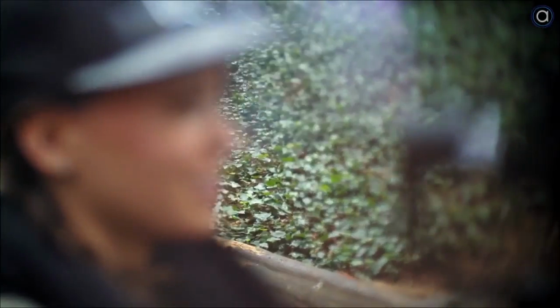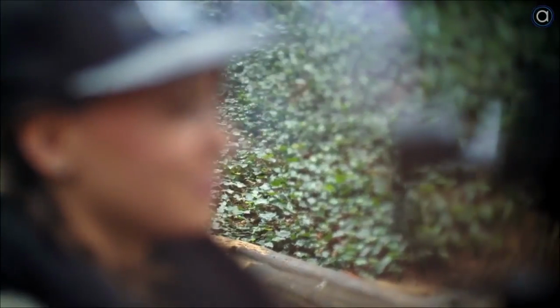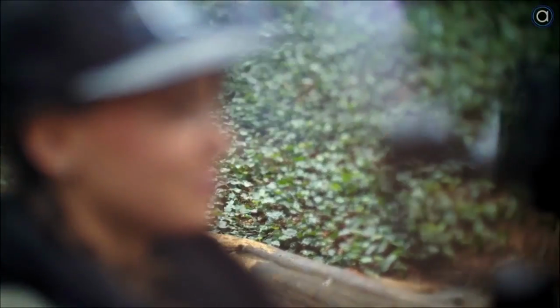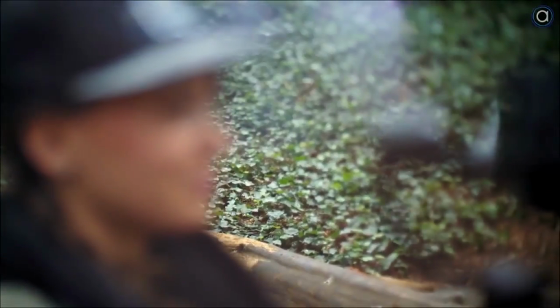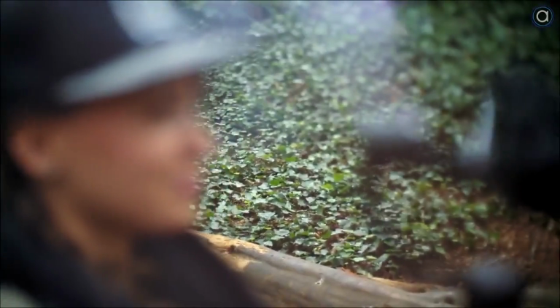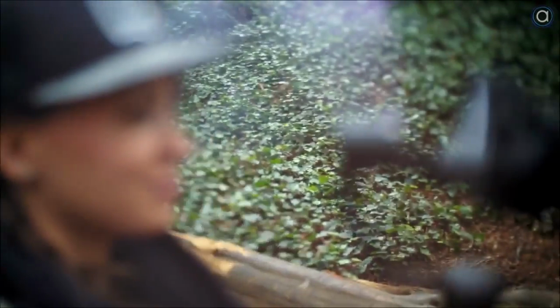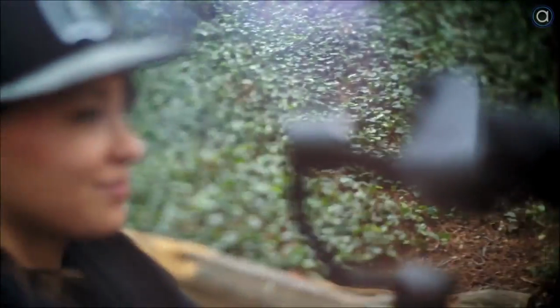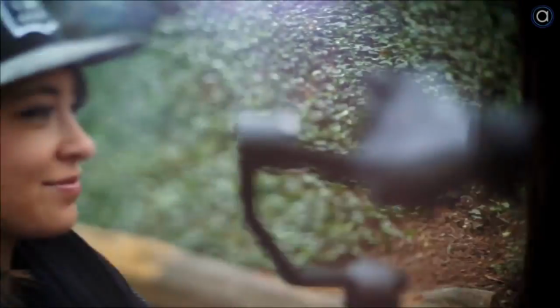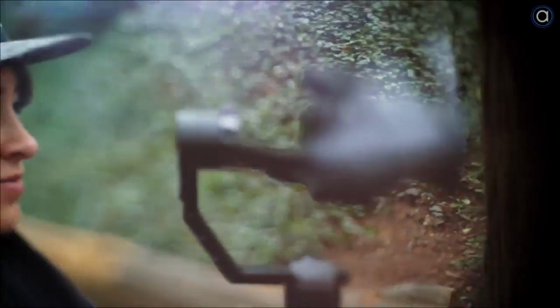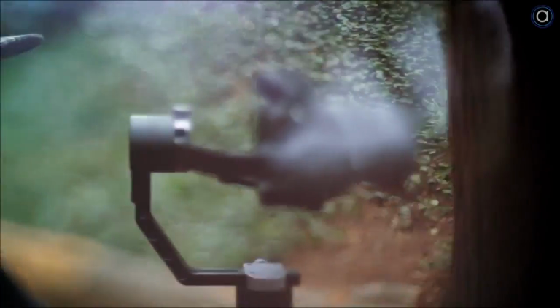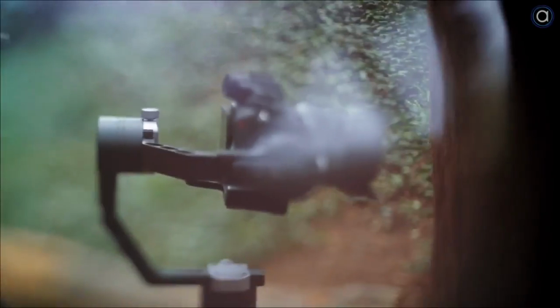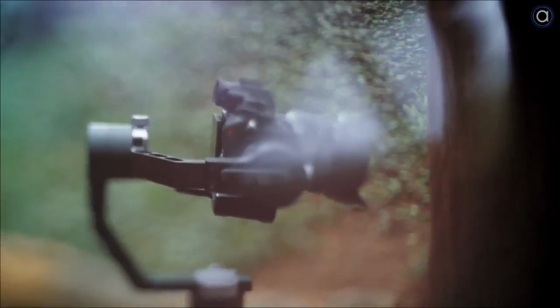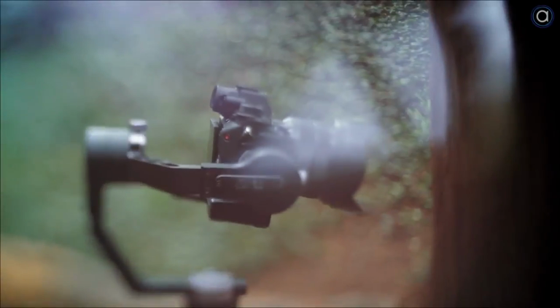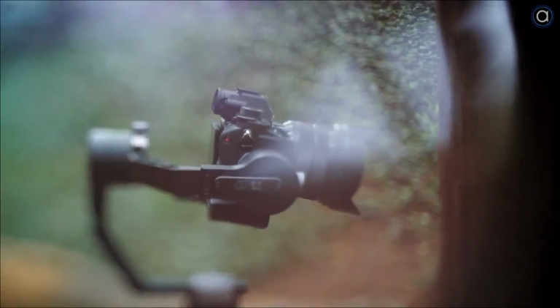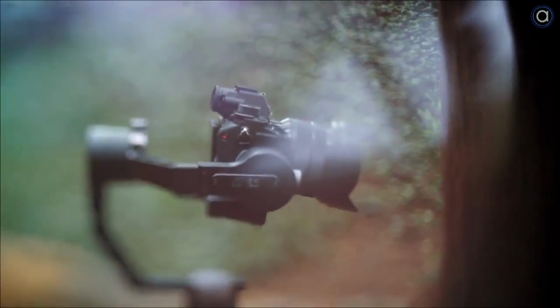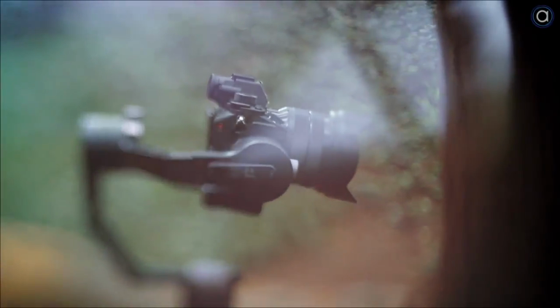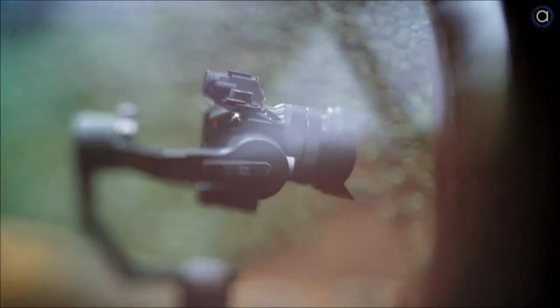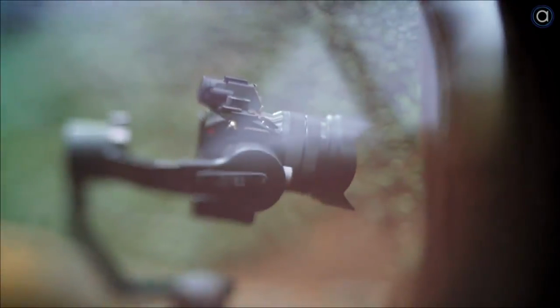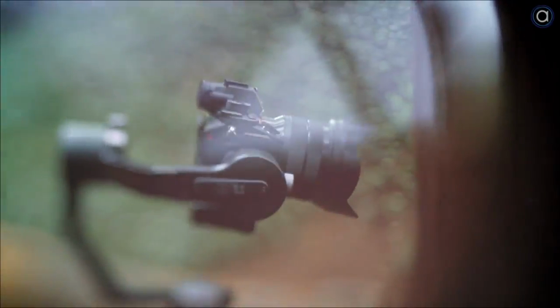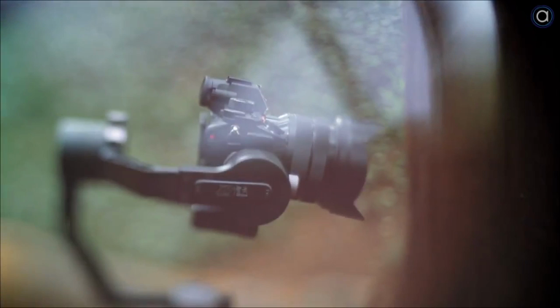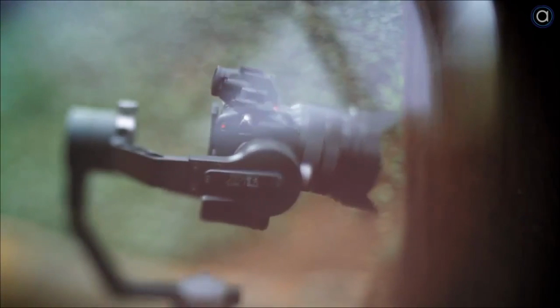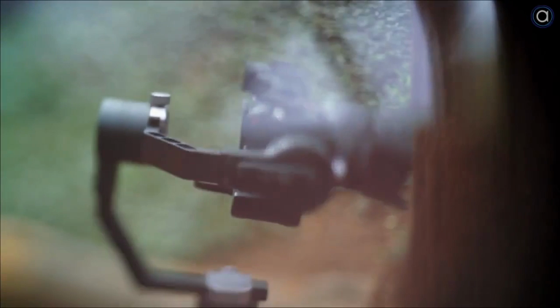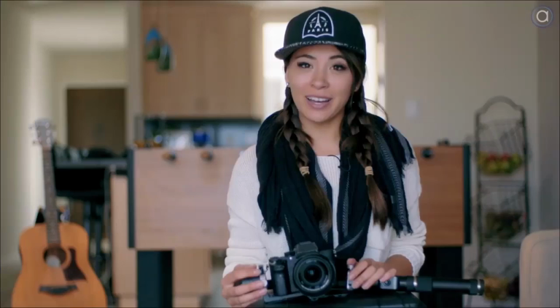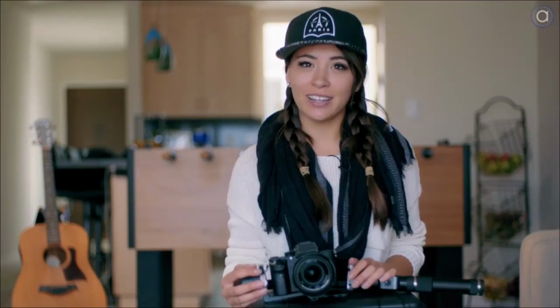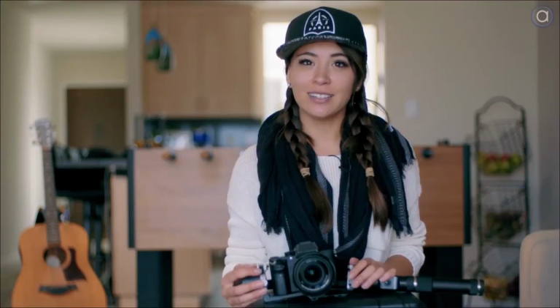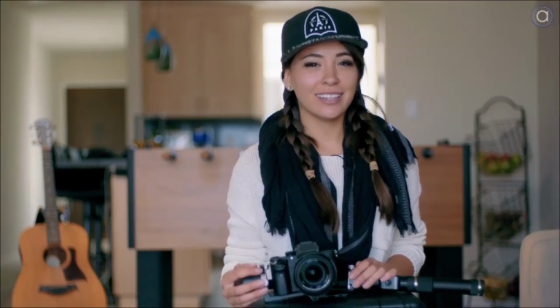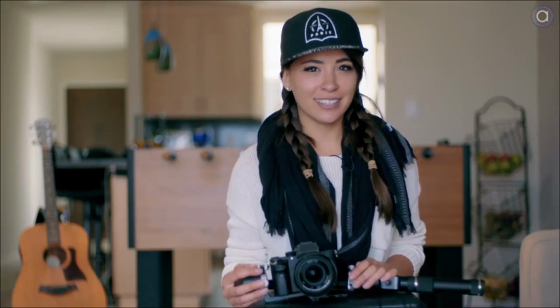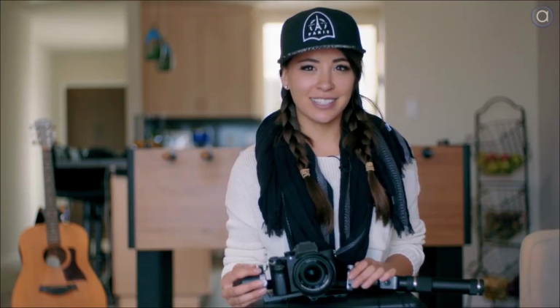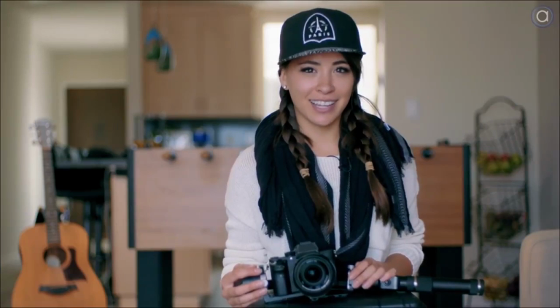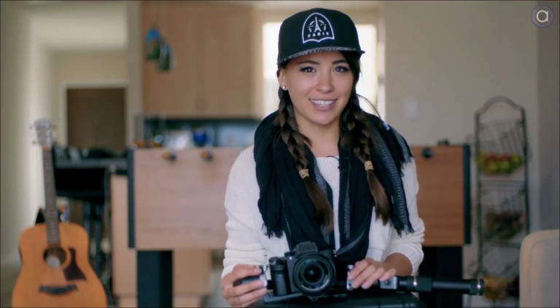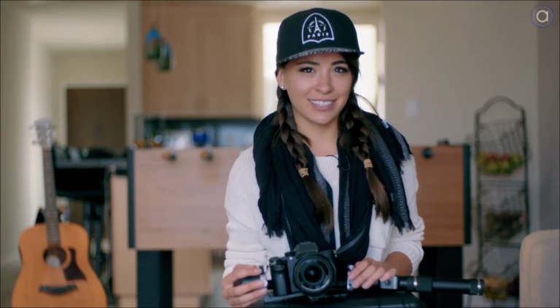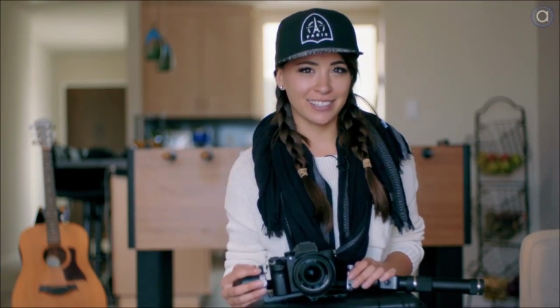Hi, this is Kitty, and I recently got my hands on the Zhiyun Crane — but is it any good?